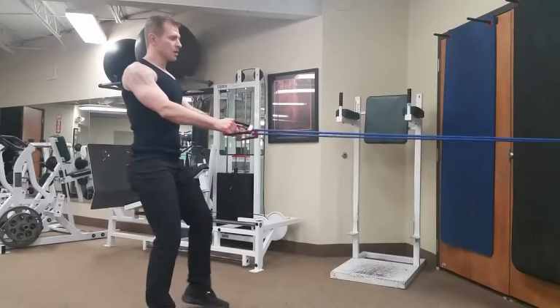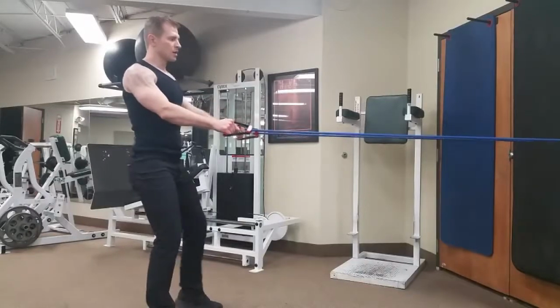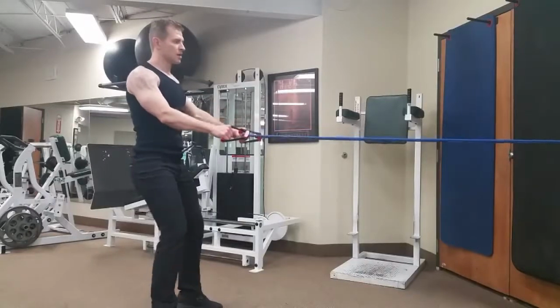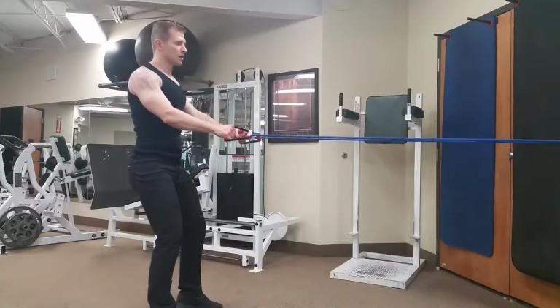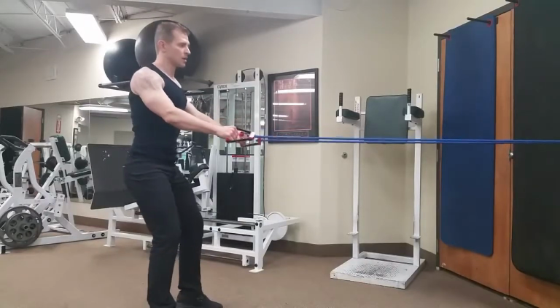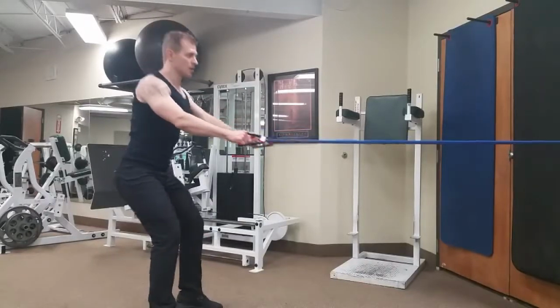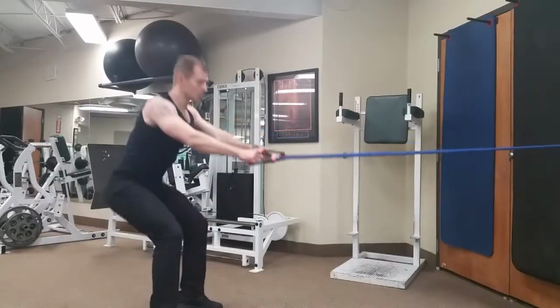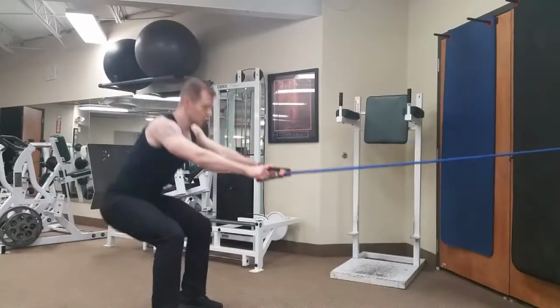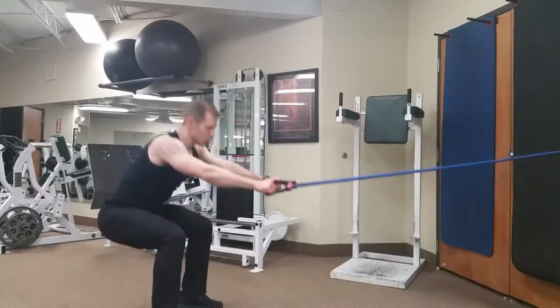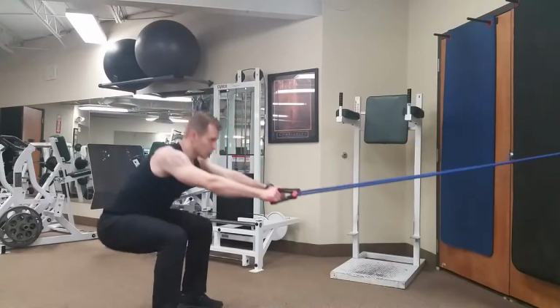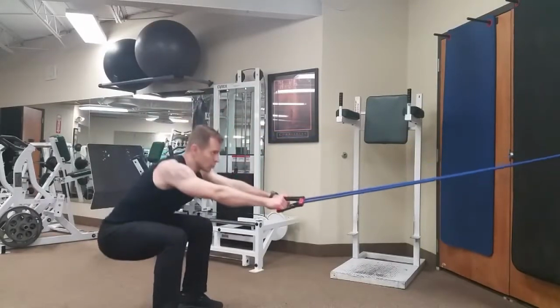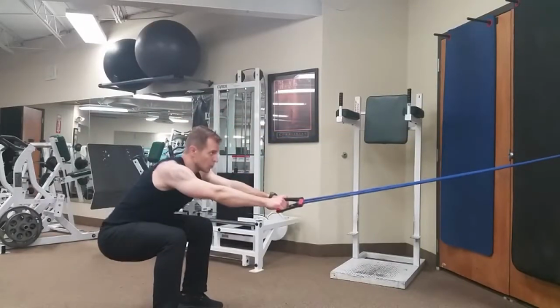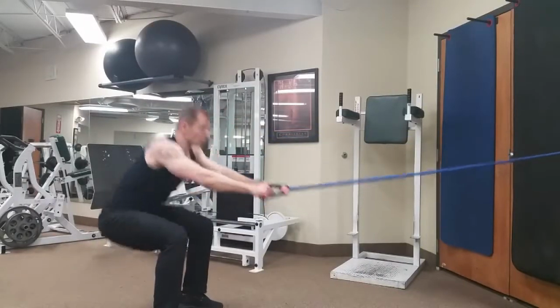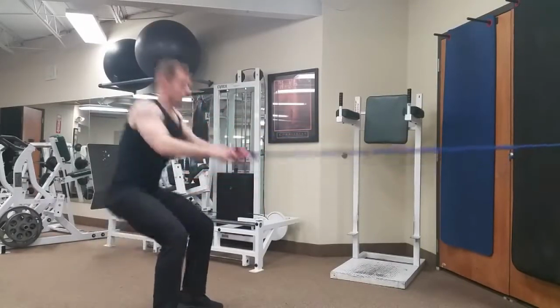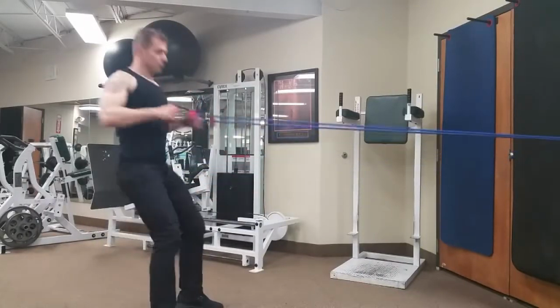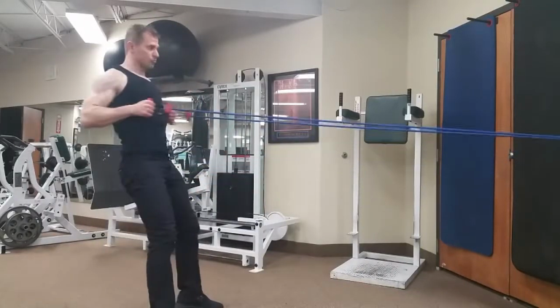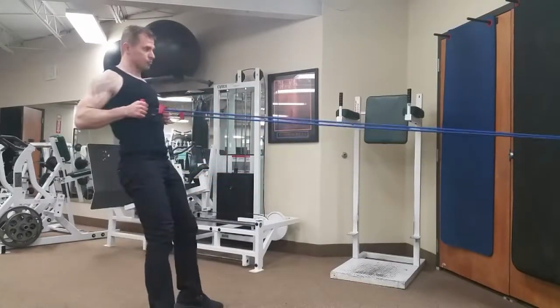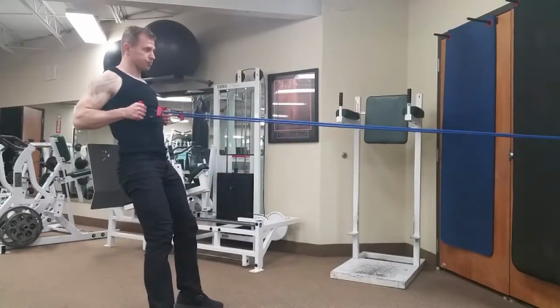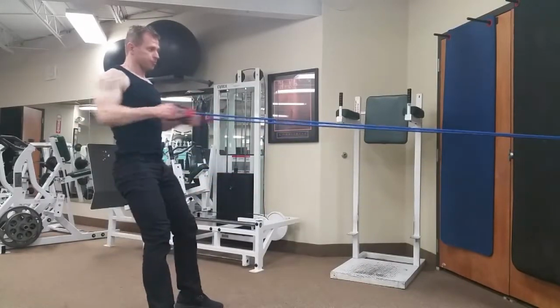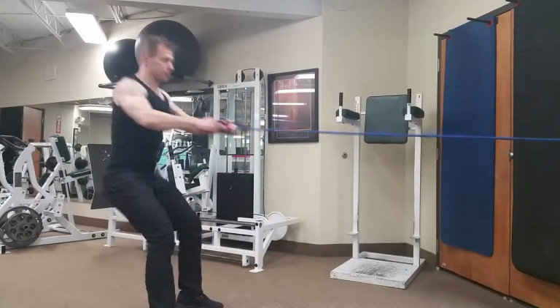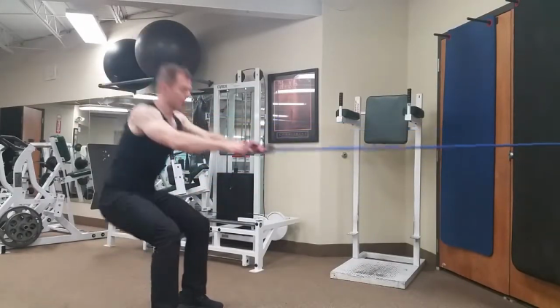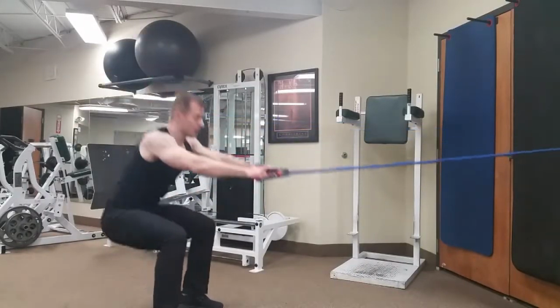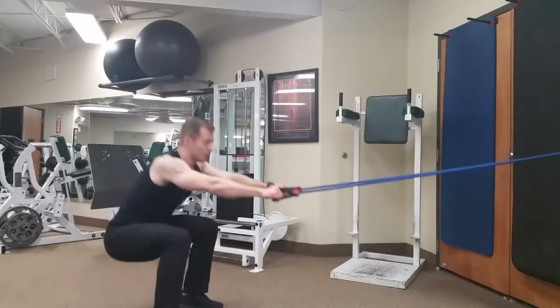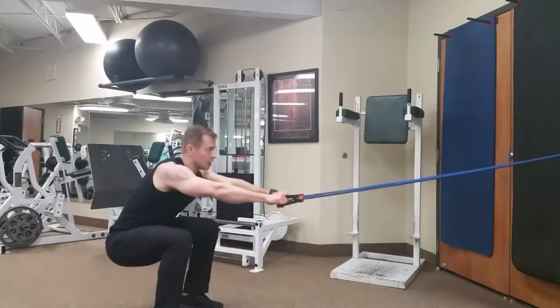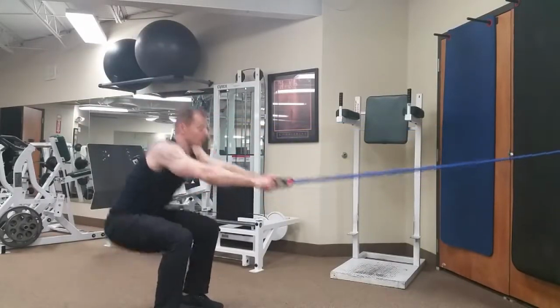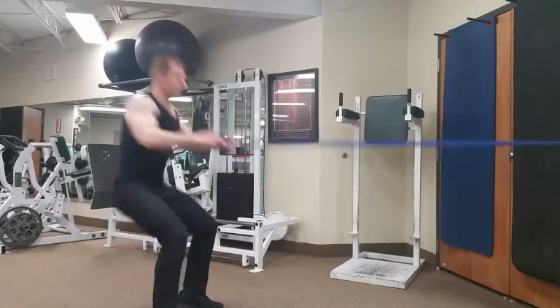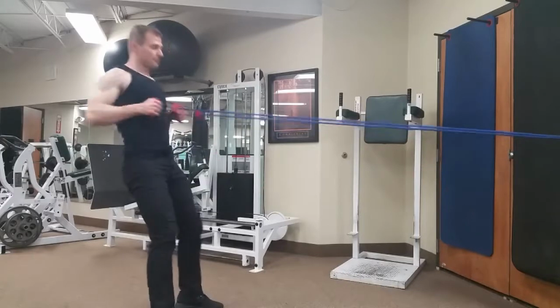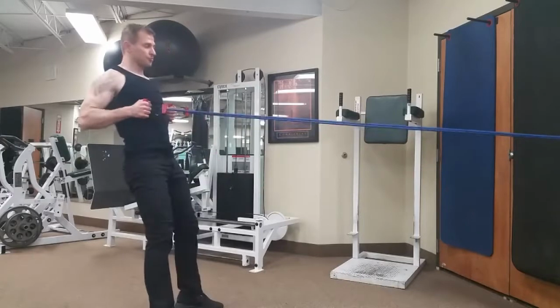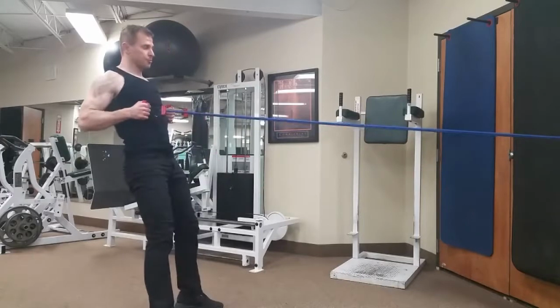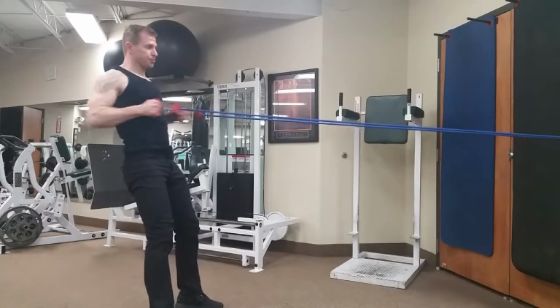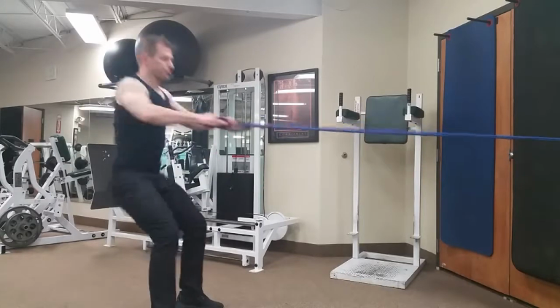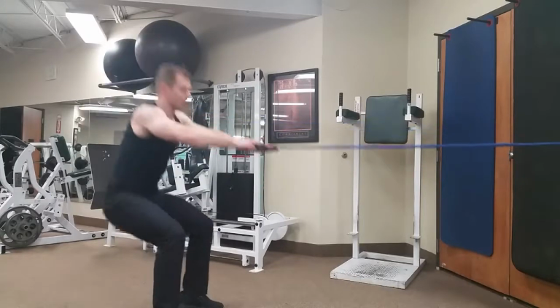Position yourself for a standing row. Squat first with the arms straight, stand up and row. Squat first, stand up and row.